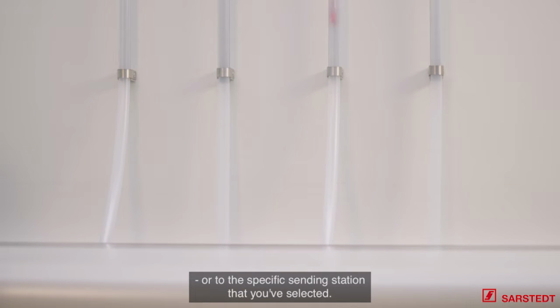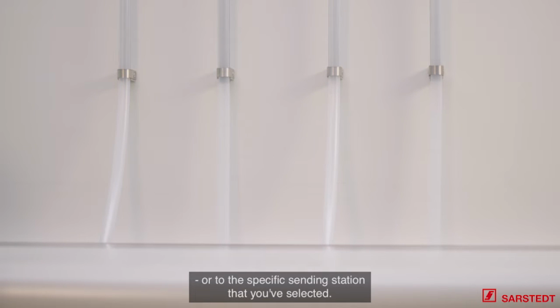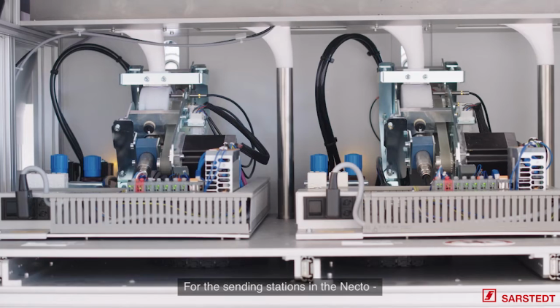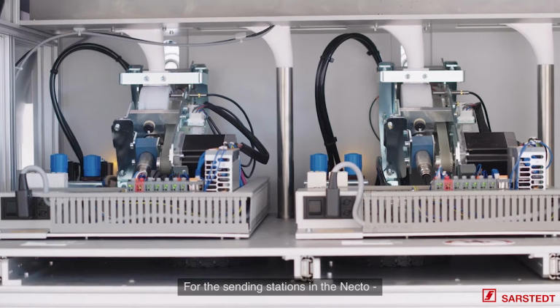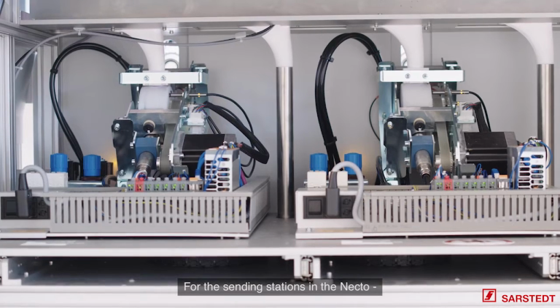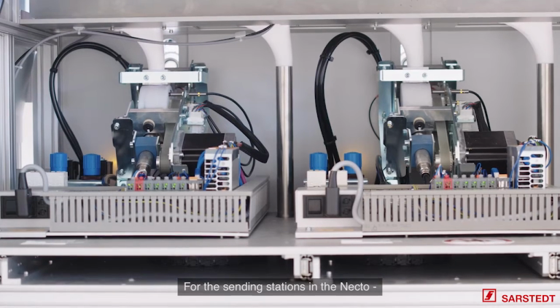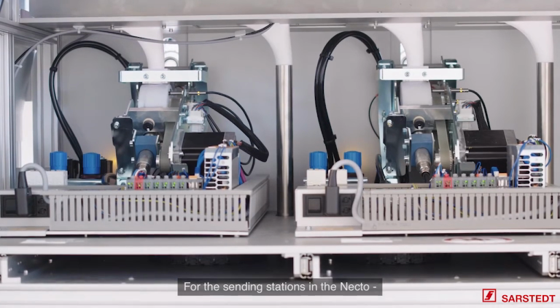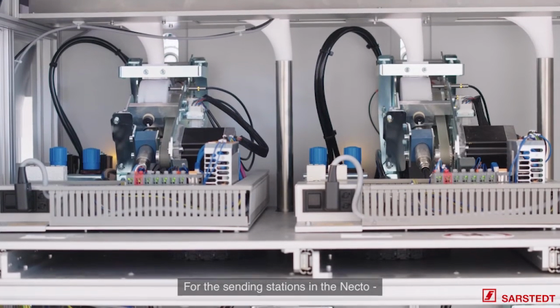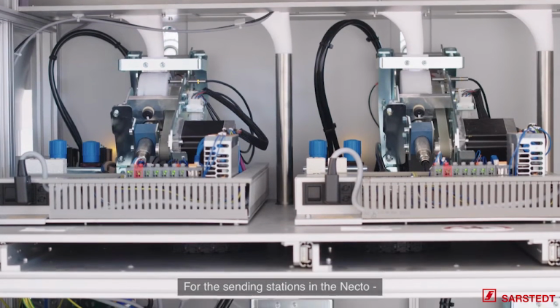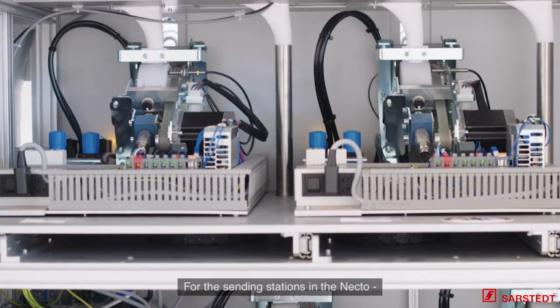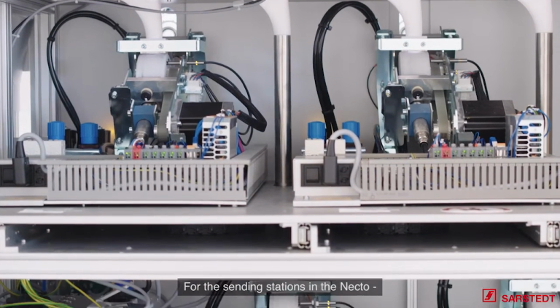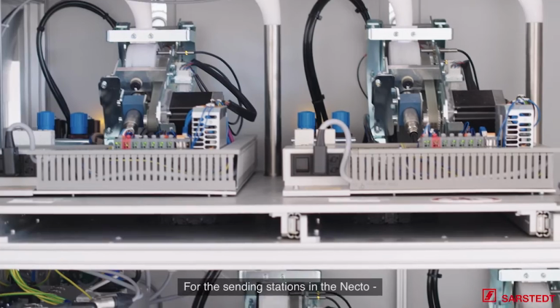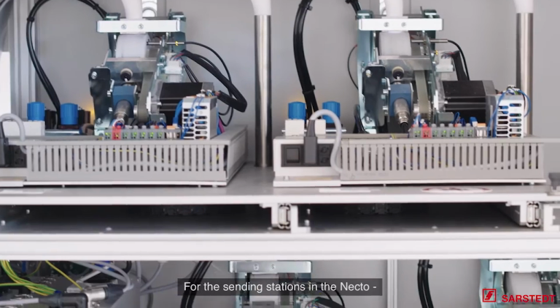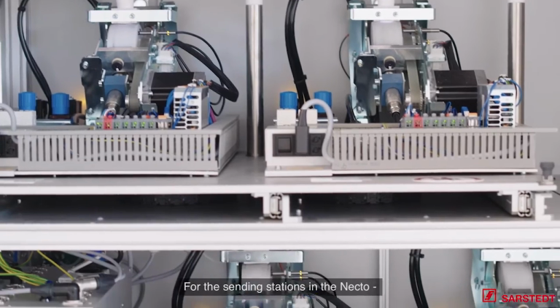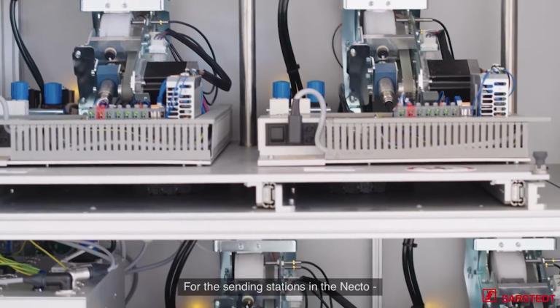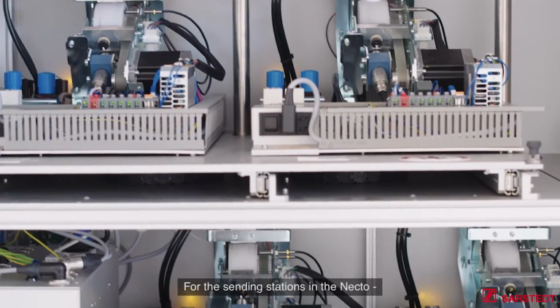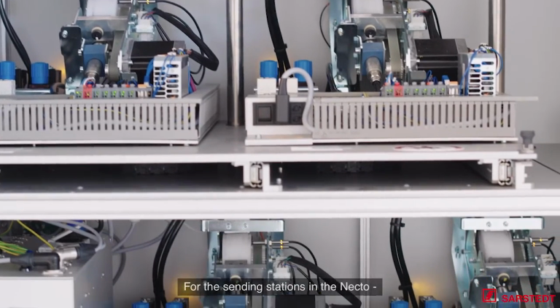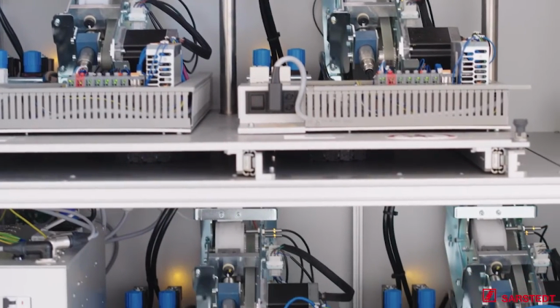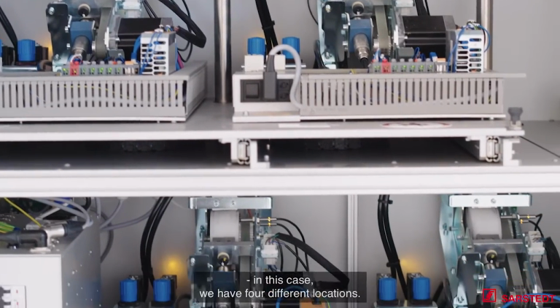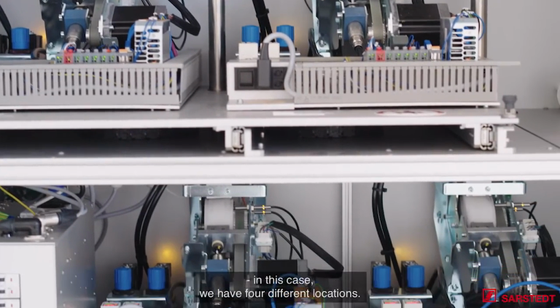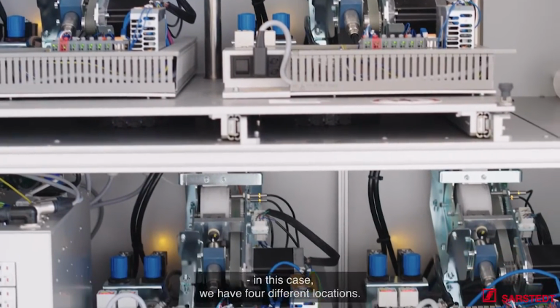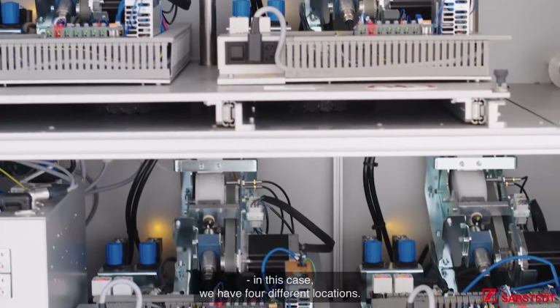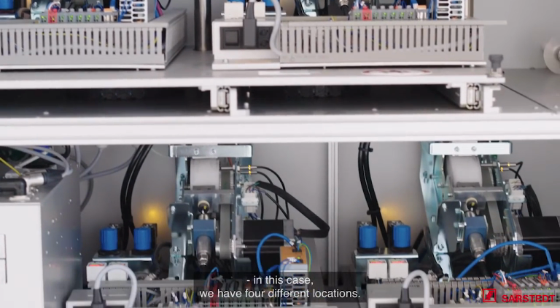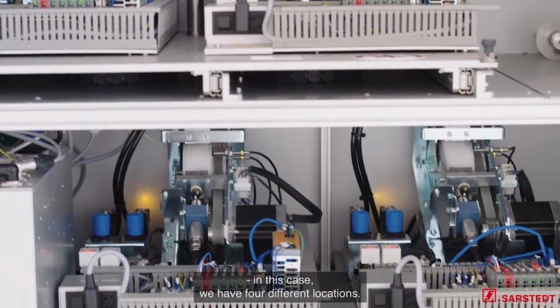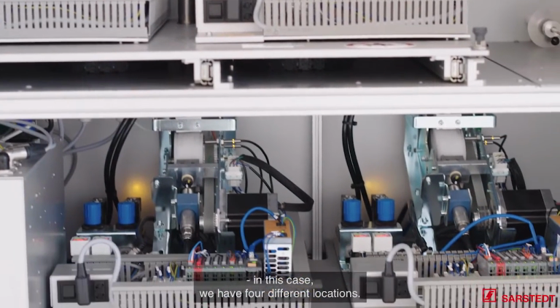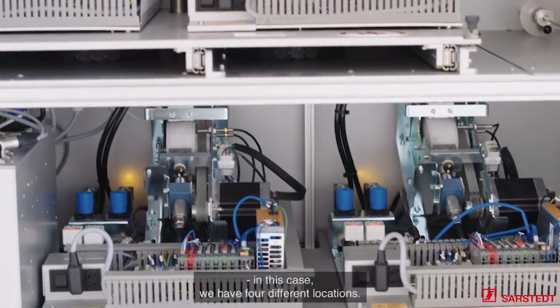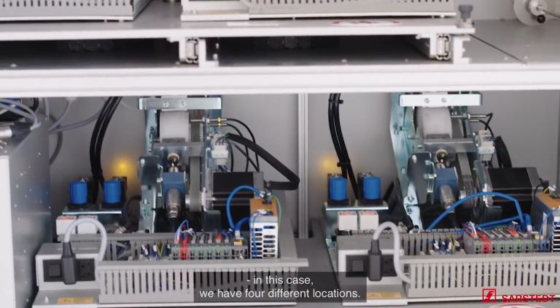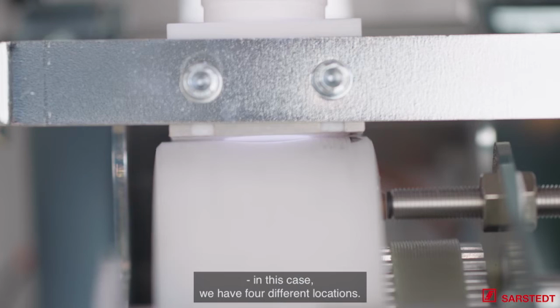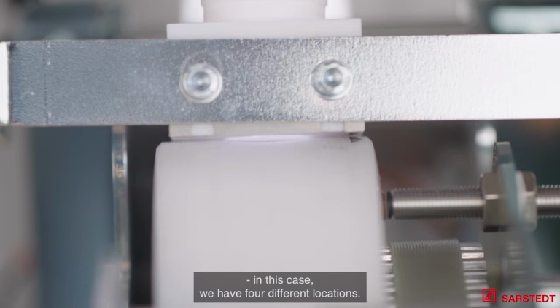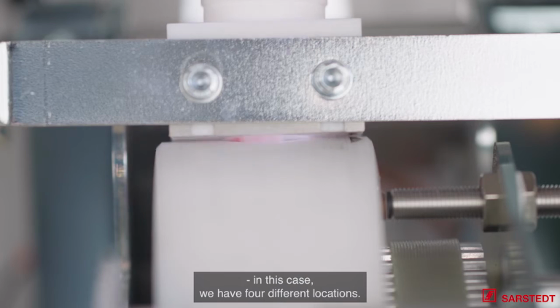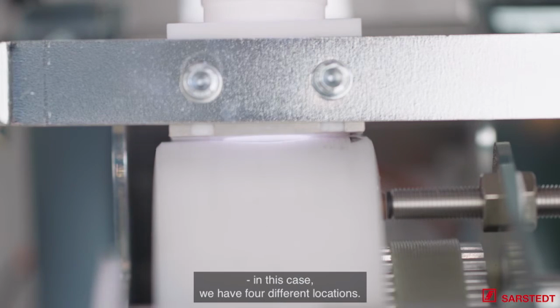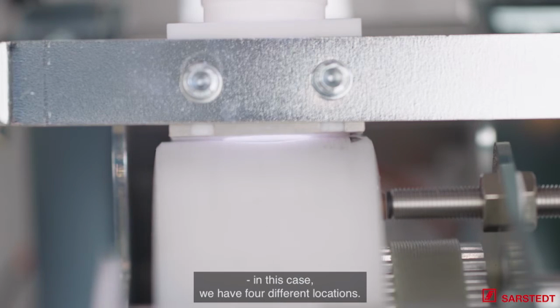The sending stations in the Nexo — in this case, we have four different locations.